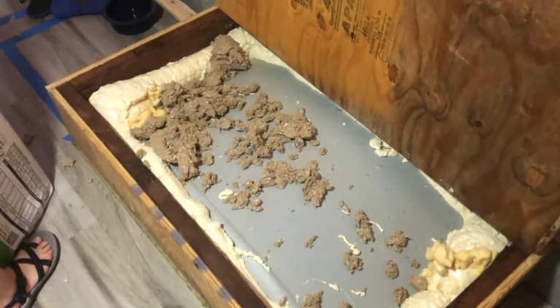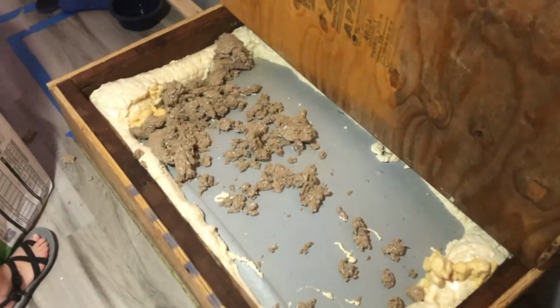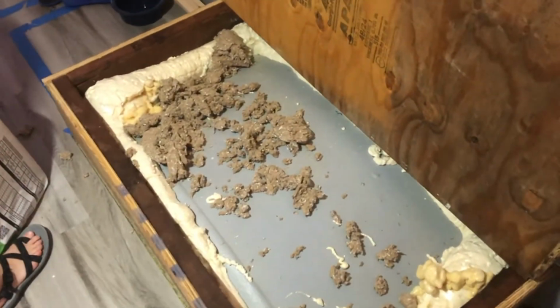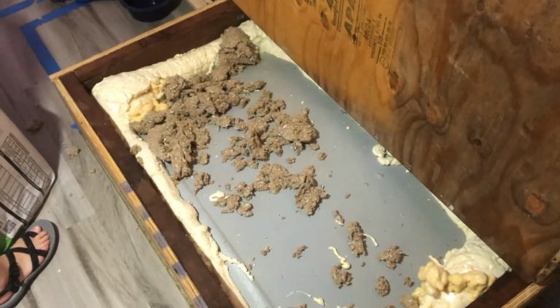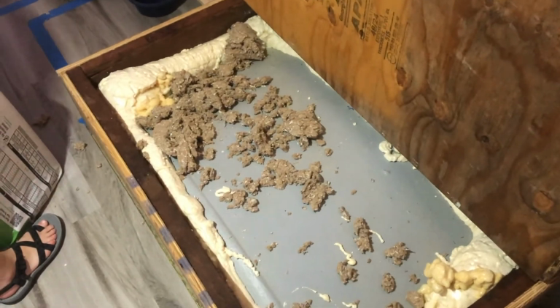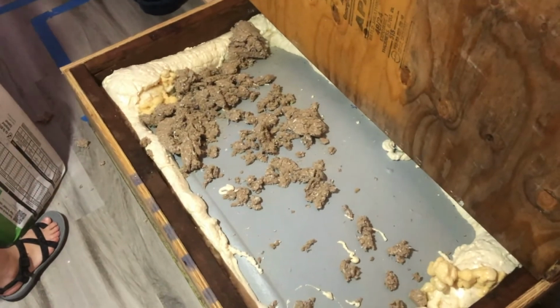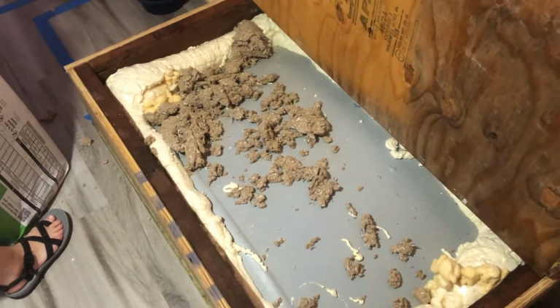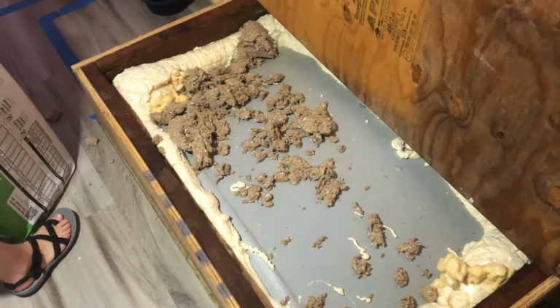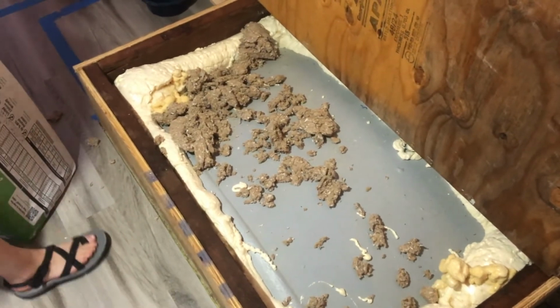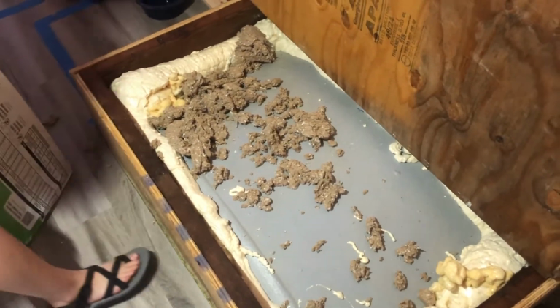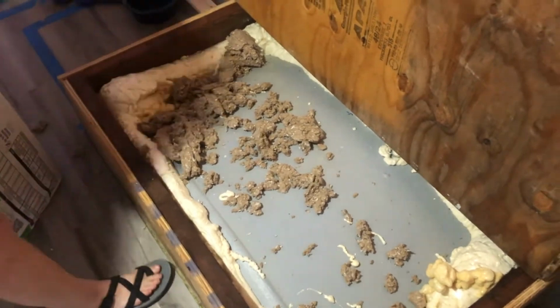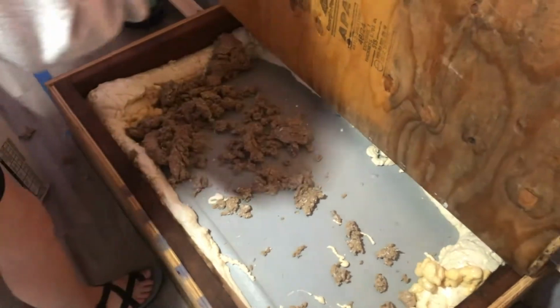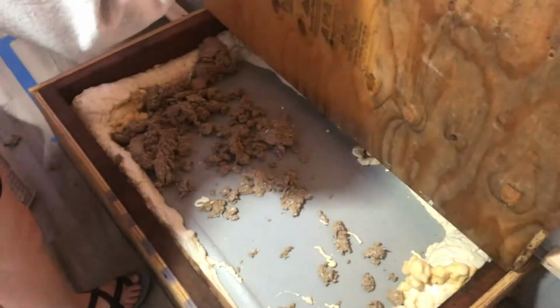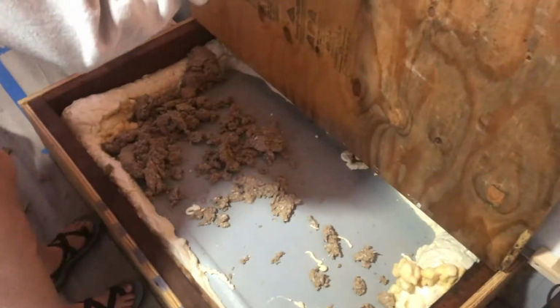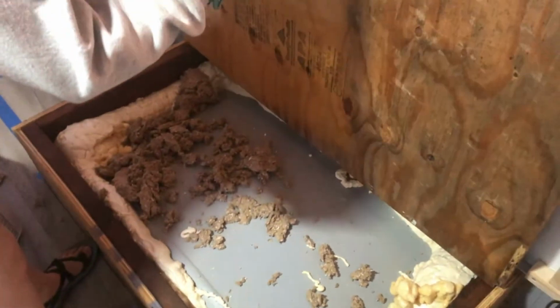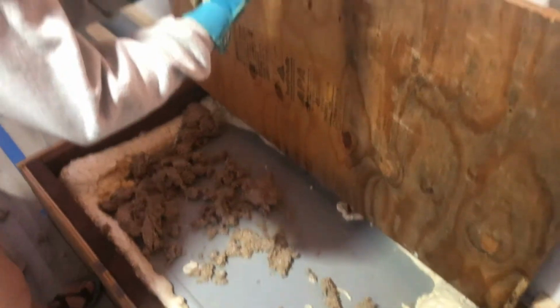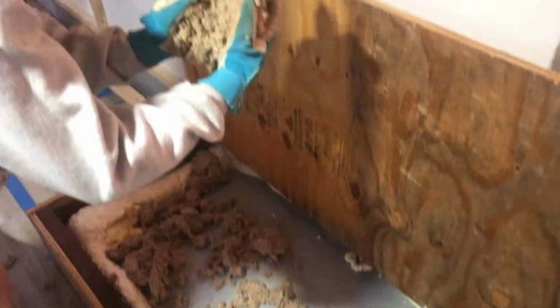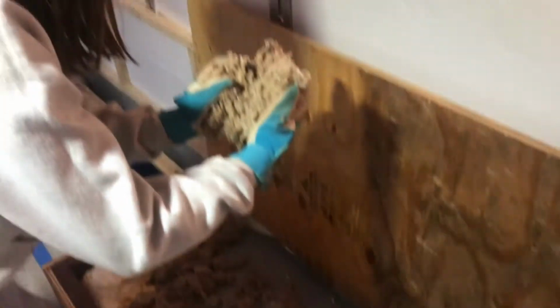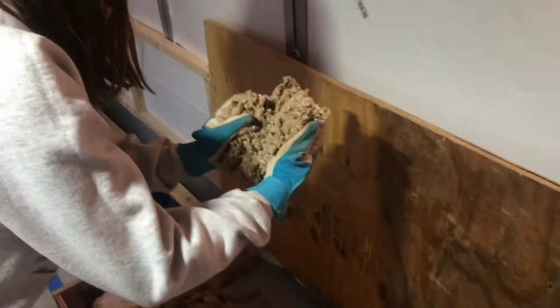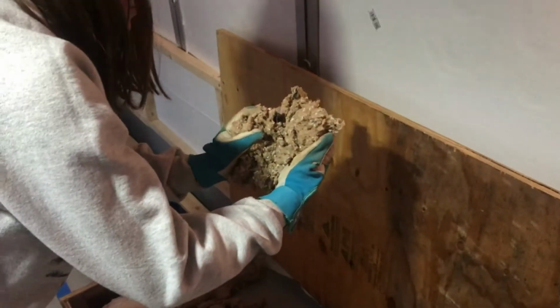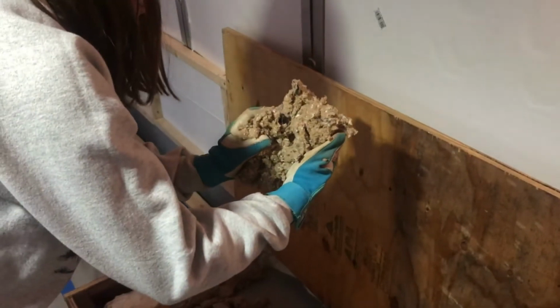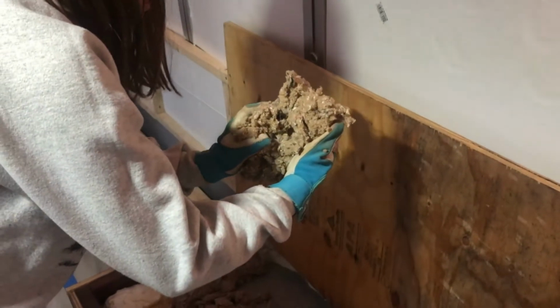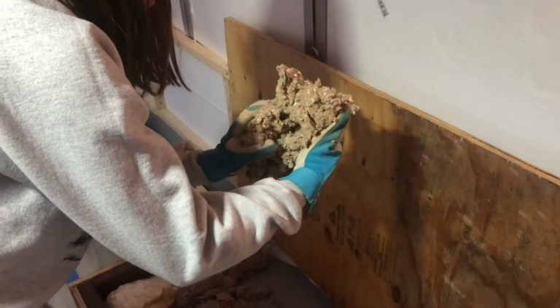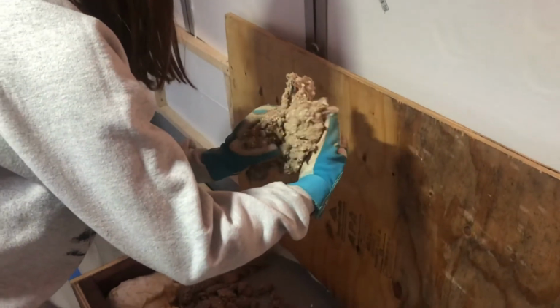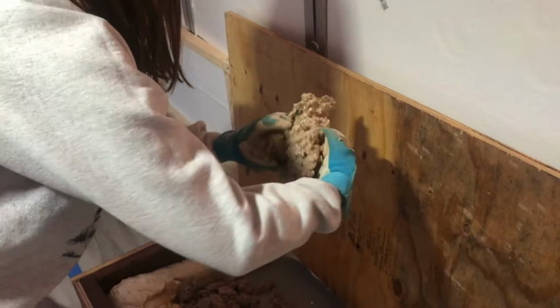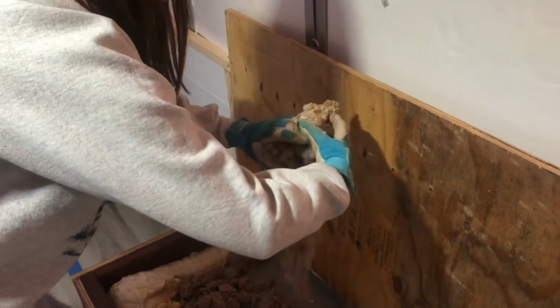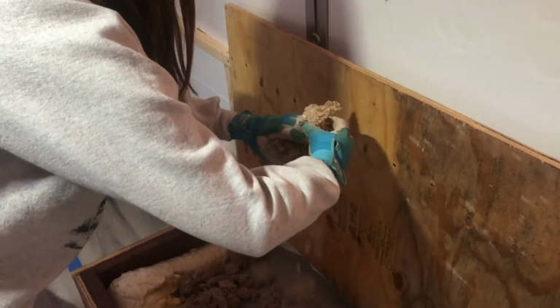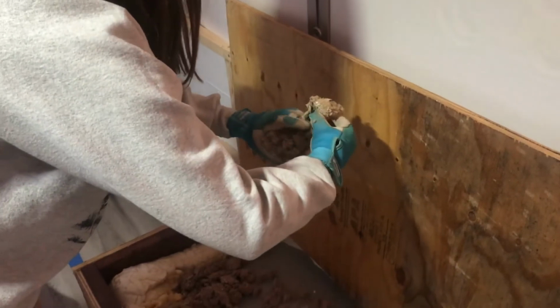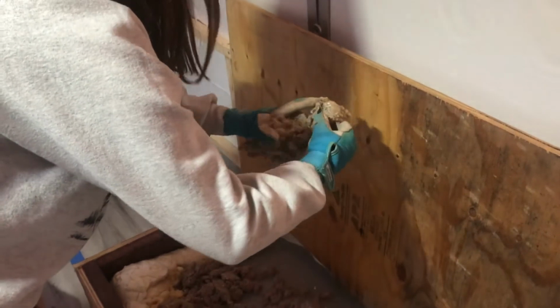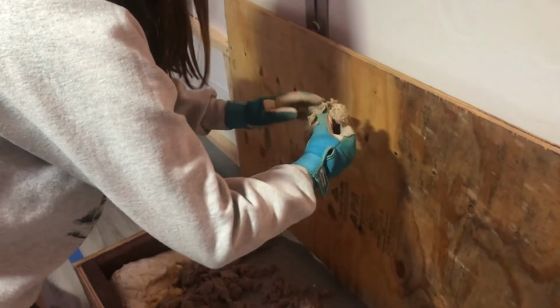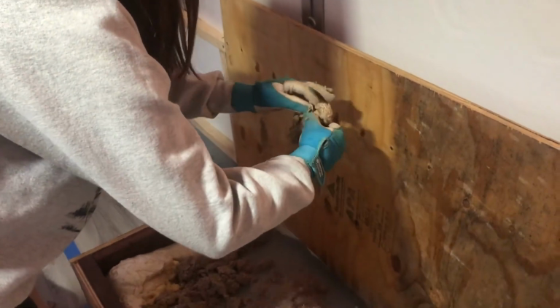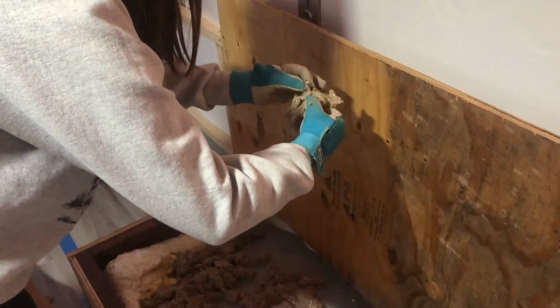Kind of looks like a rat's nest in here, but at least it's eco-friendly and it's going to be well insulated. It's not full plastic - there are some plastic pieces in there.